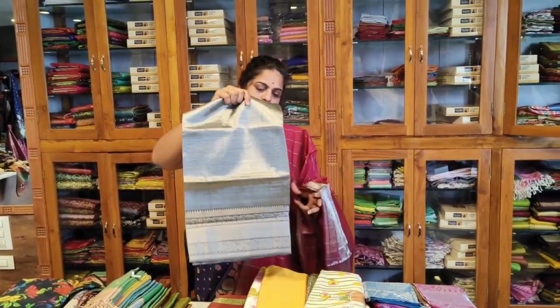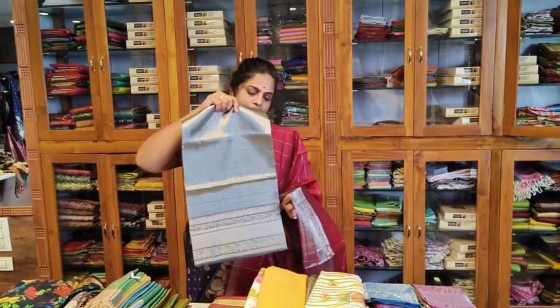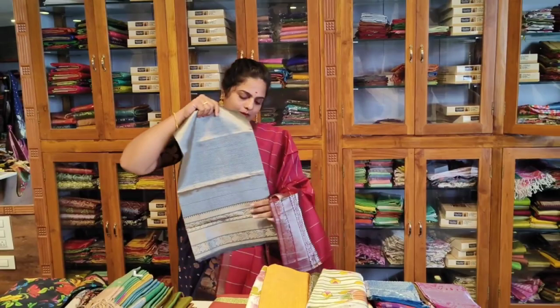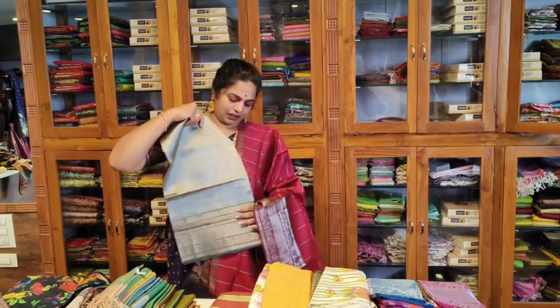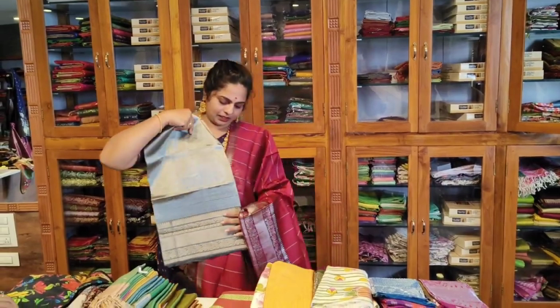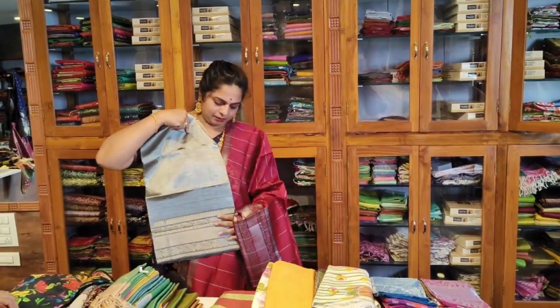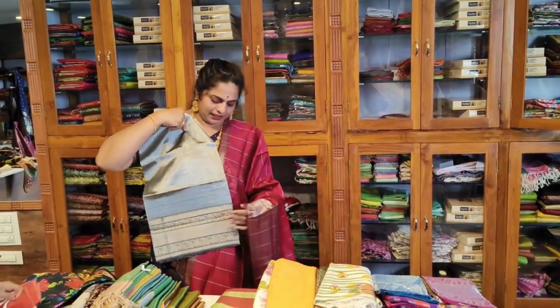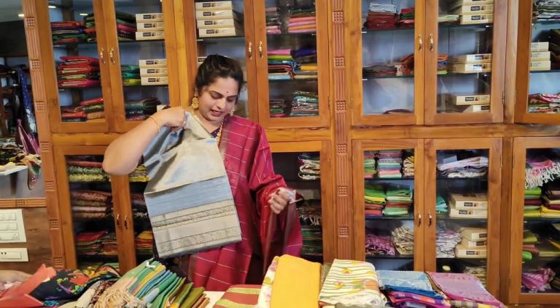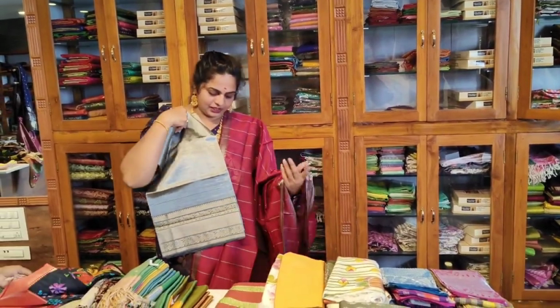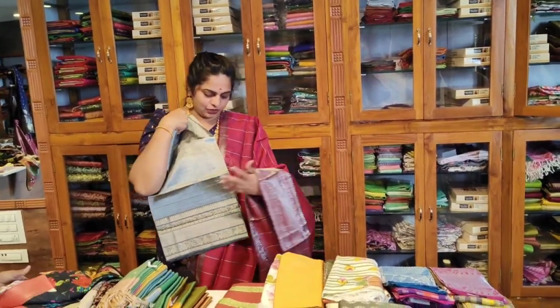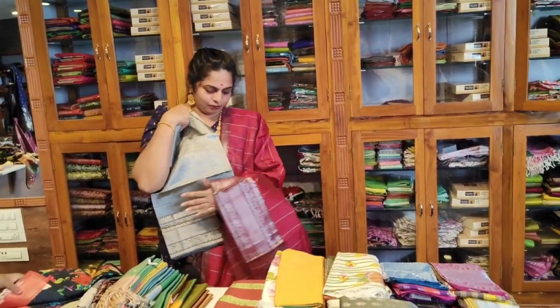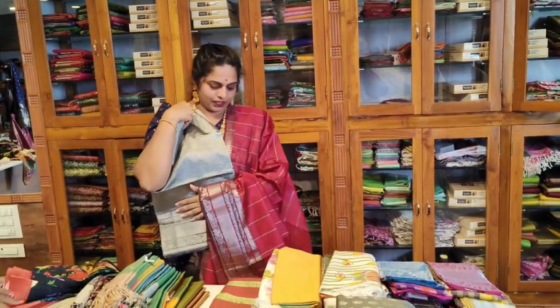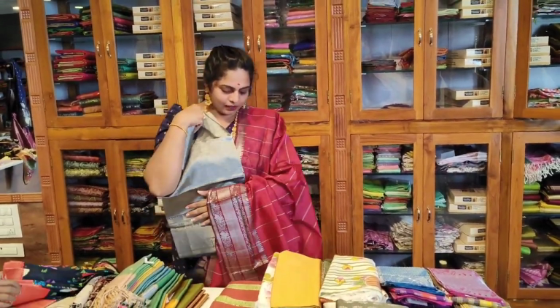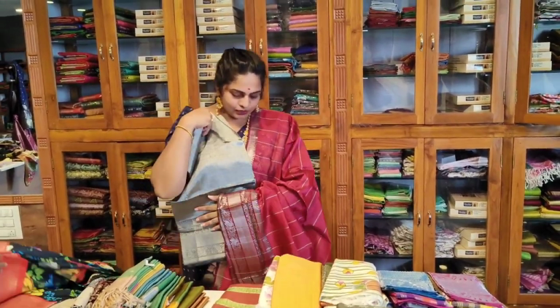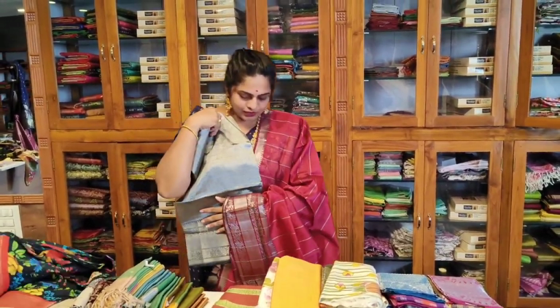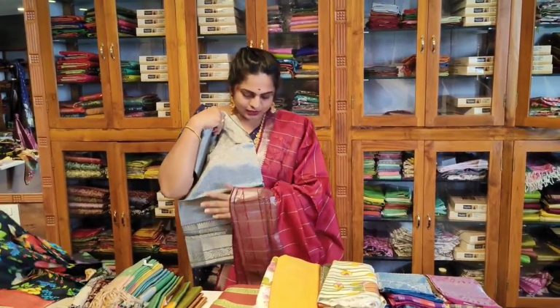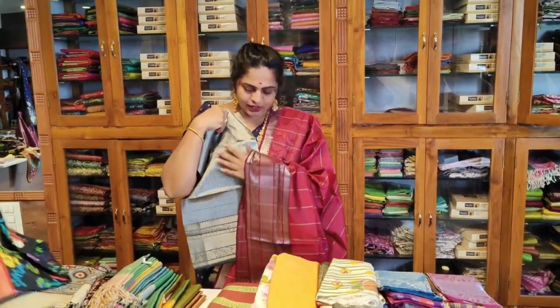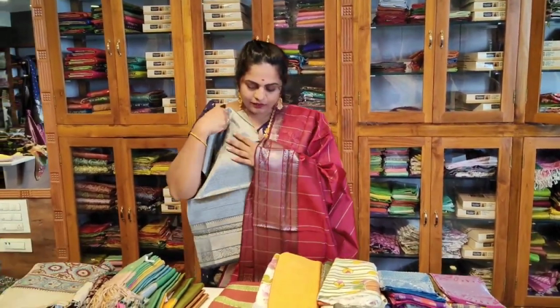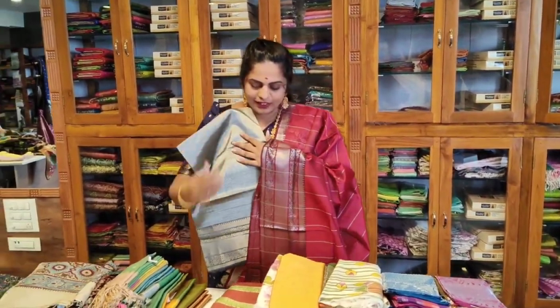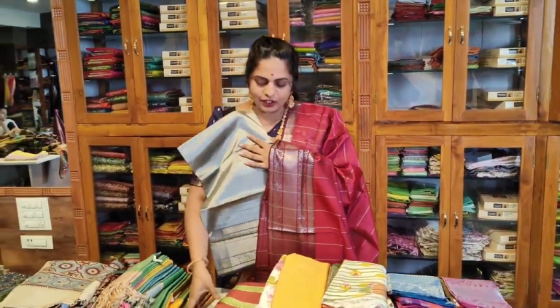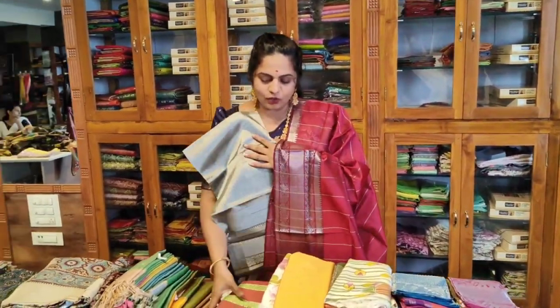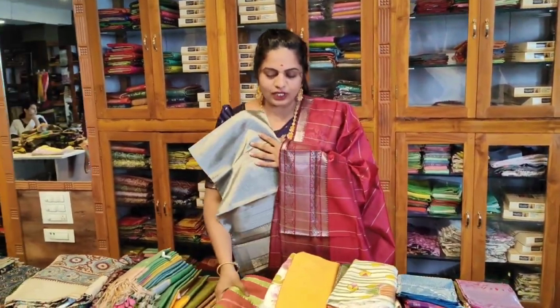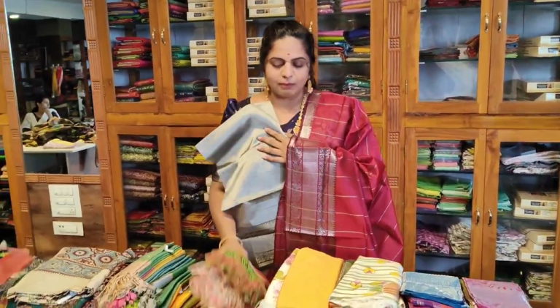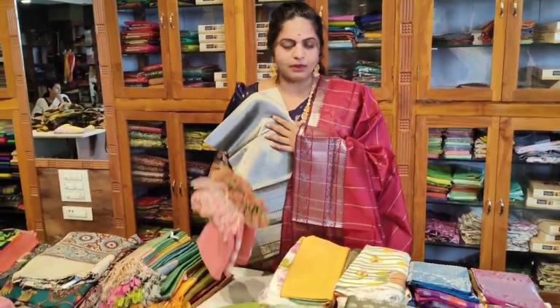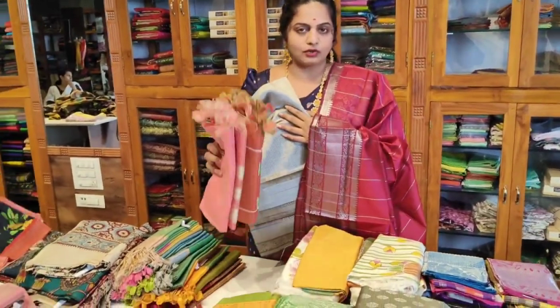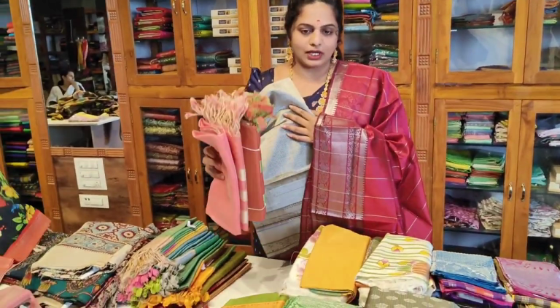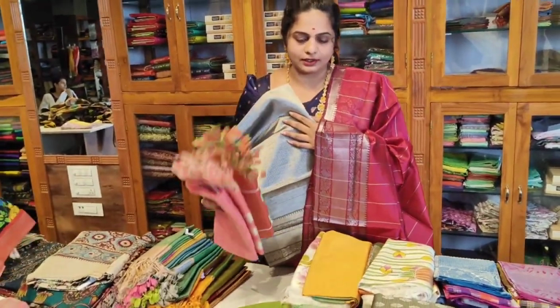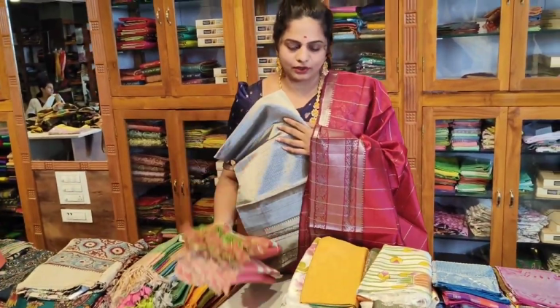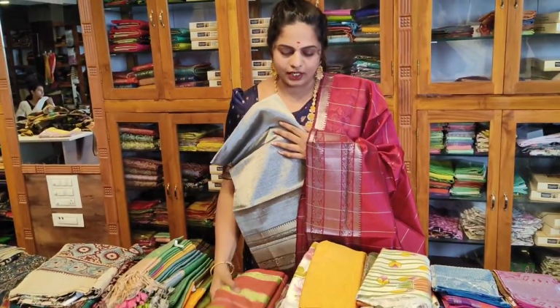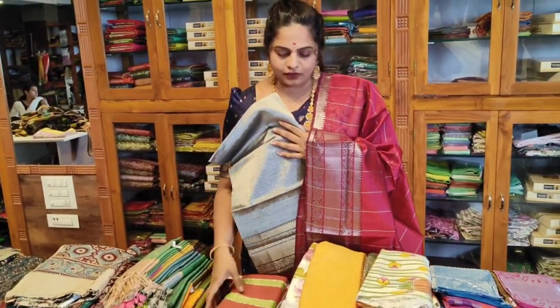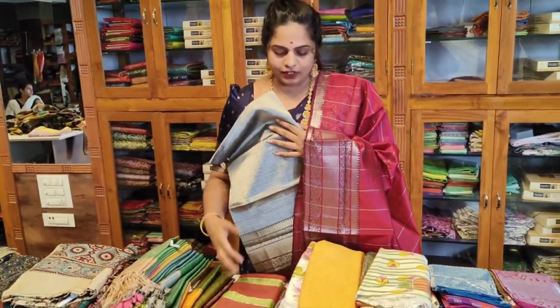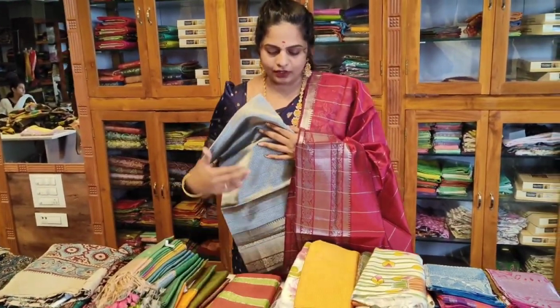This is a plain ash color. There are a number of colors available in the collection.